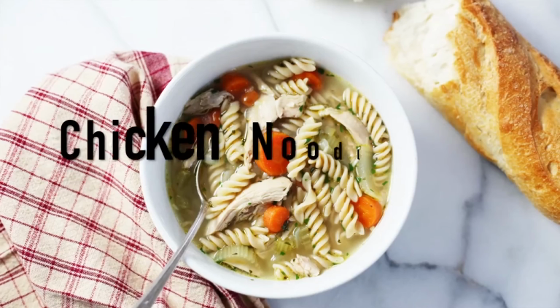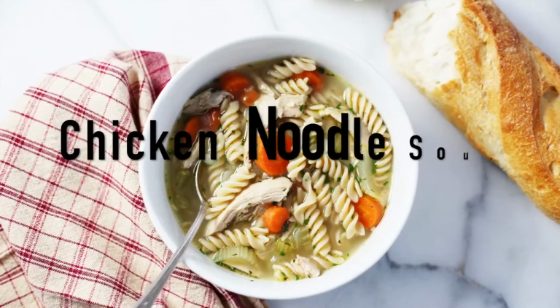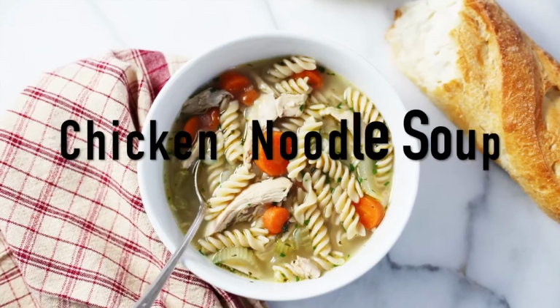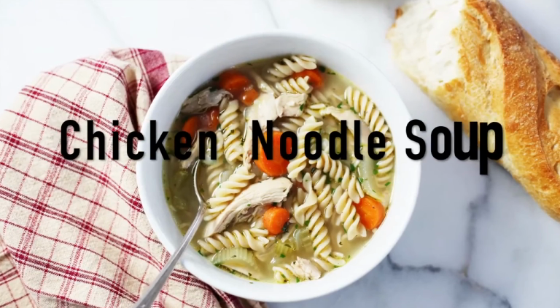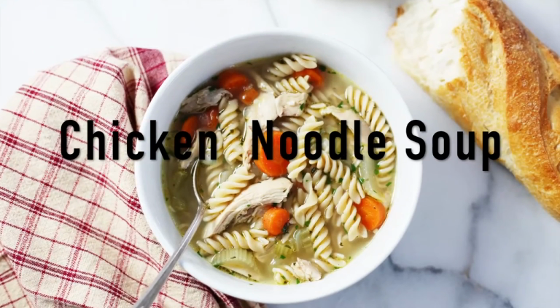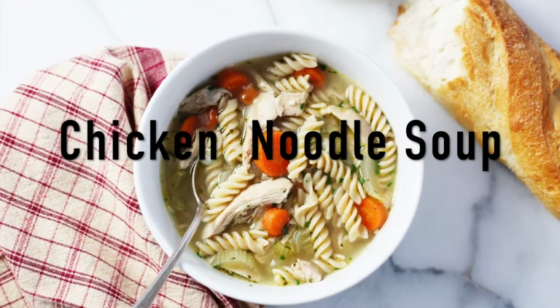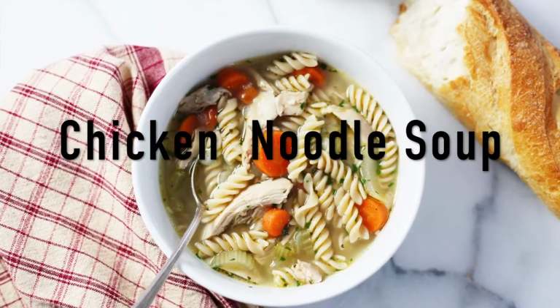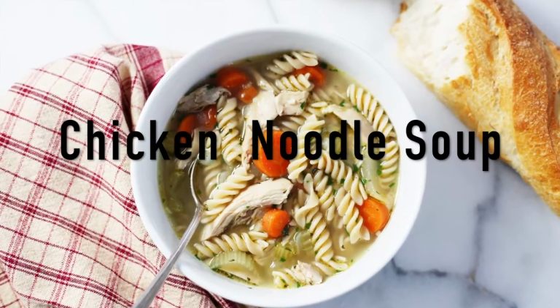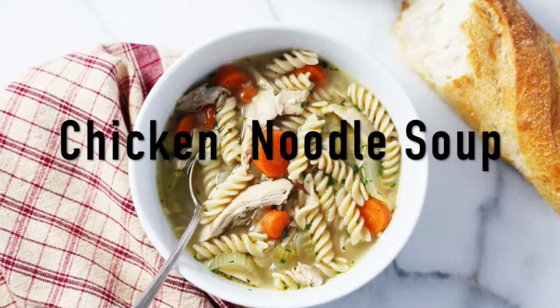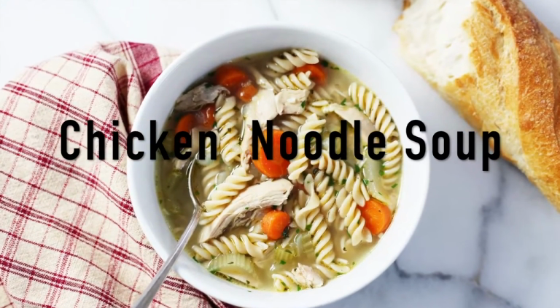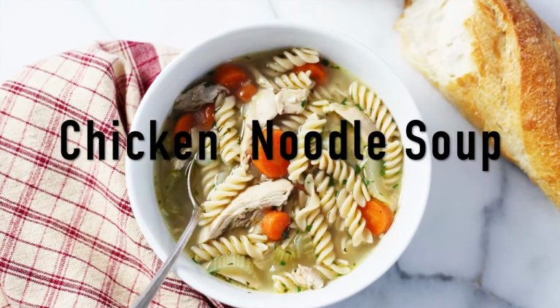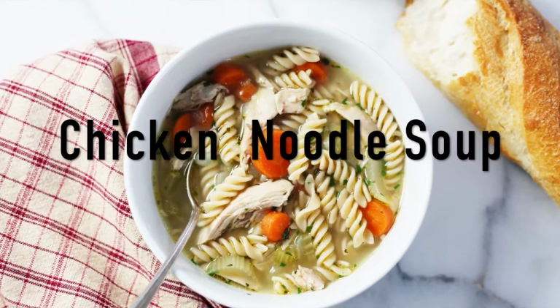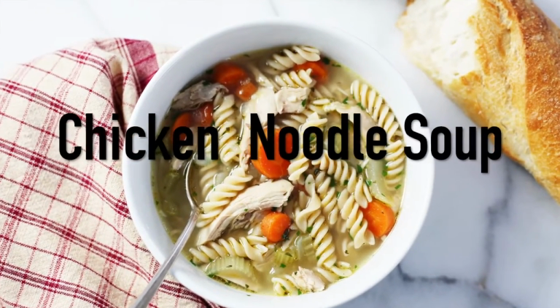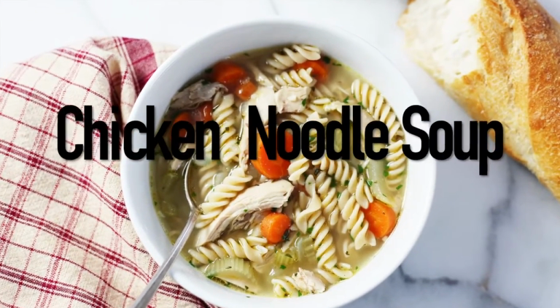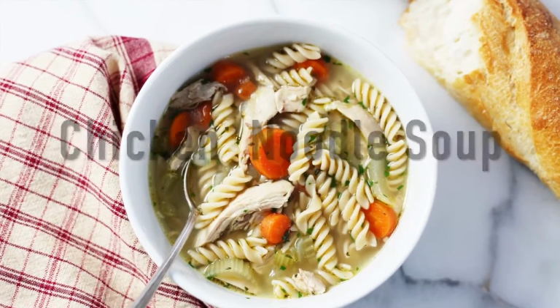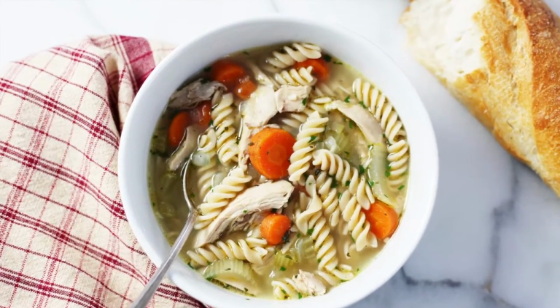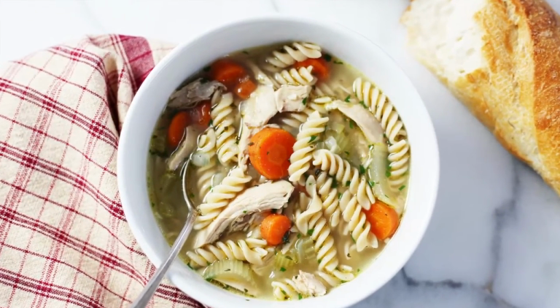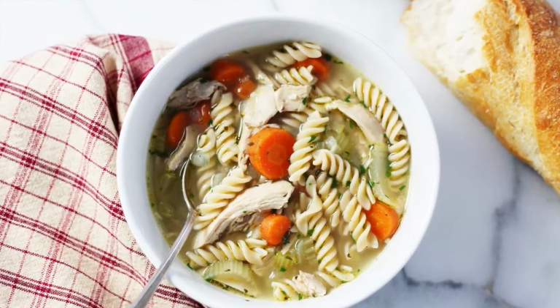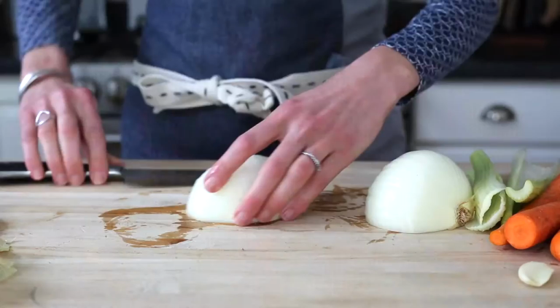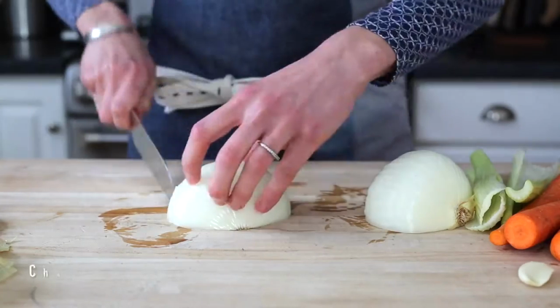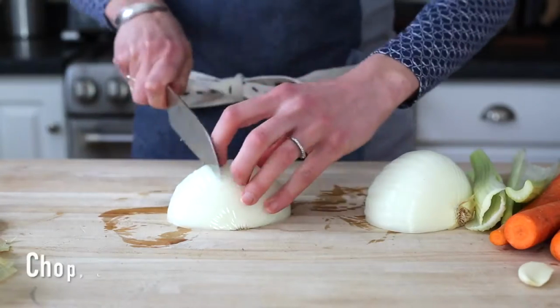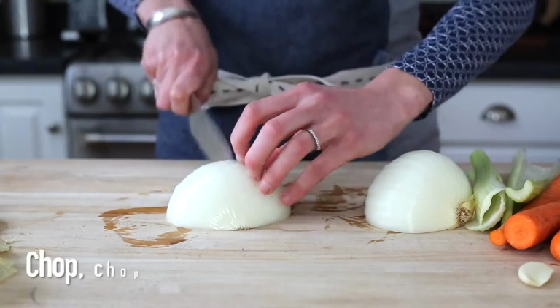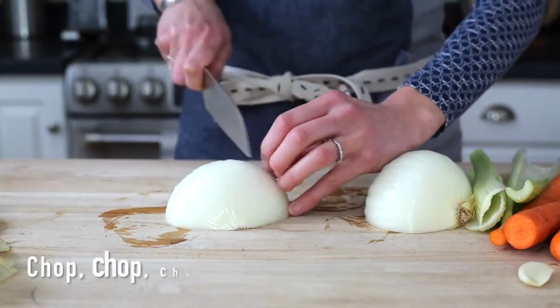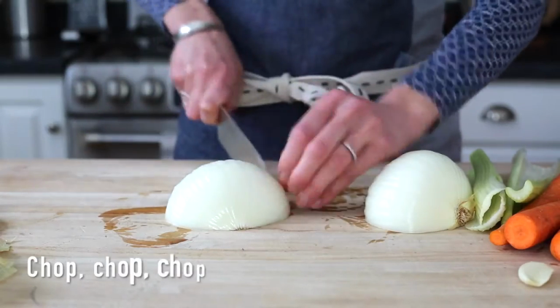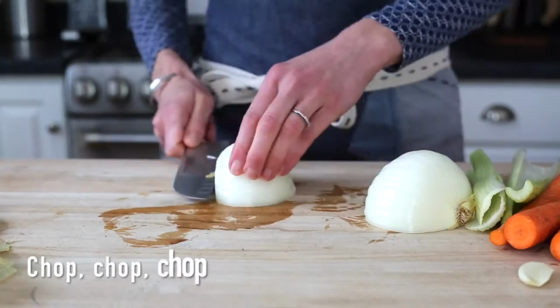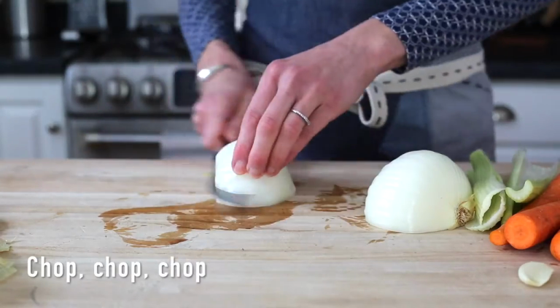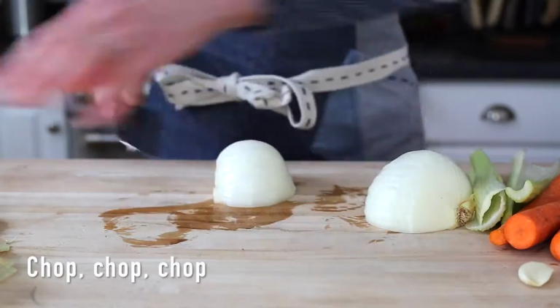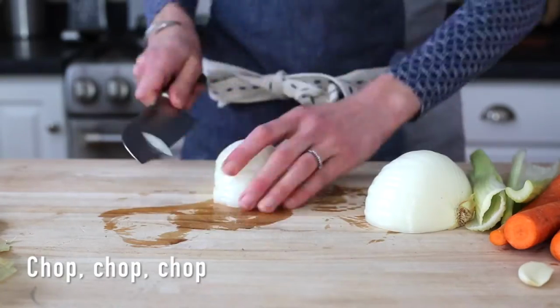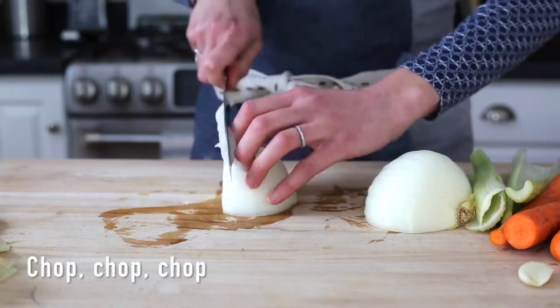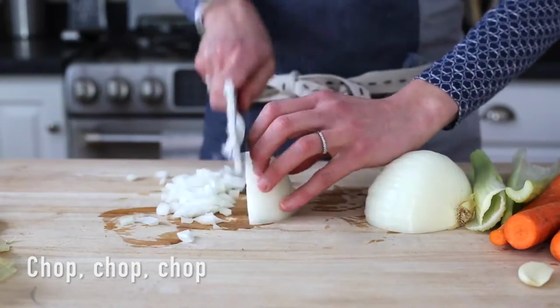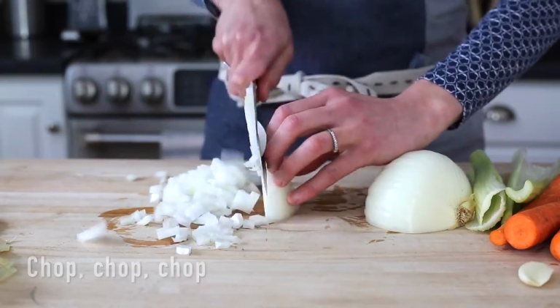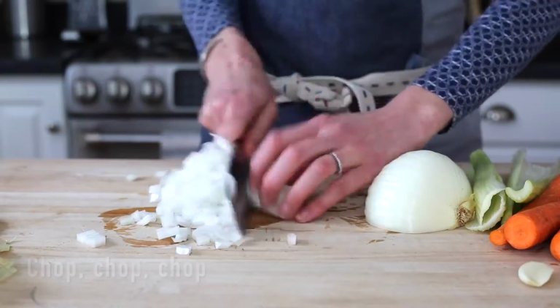Today I'm going to make a homemade chicken noodle soup that tastes like it's simmered all day but comes together in under an hour.